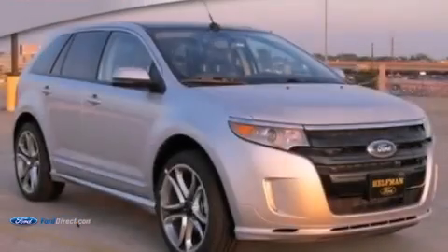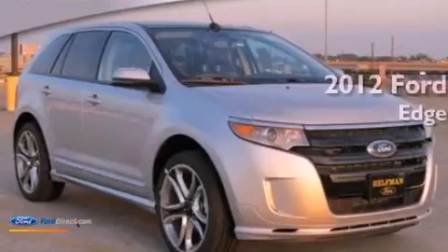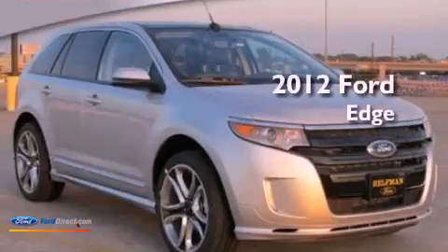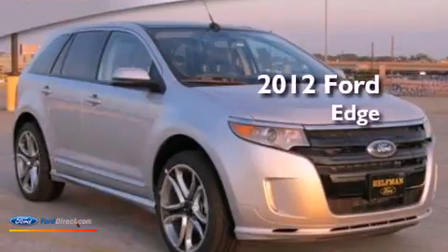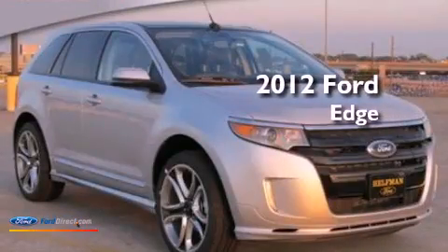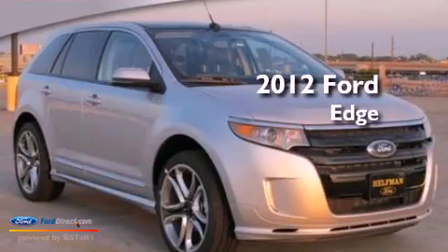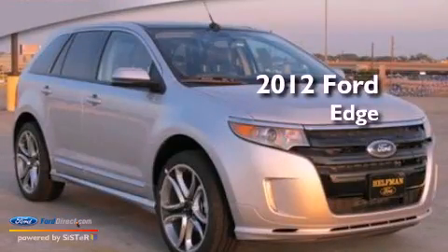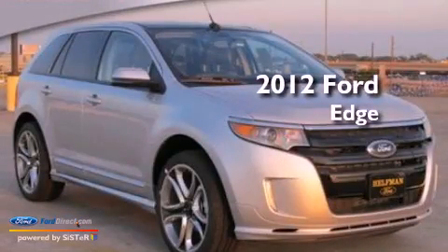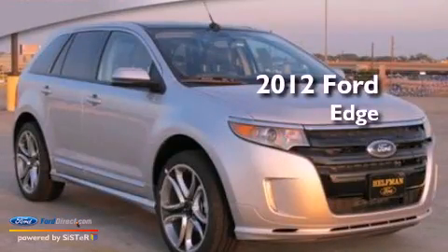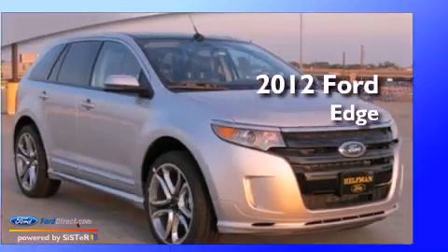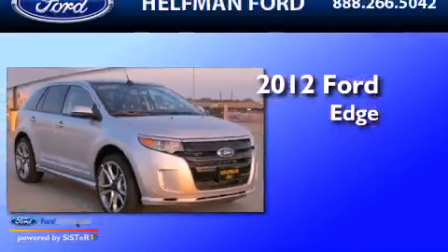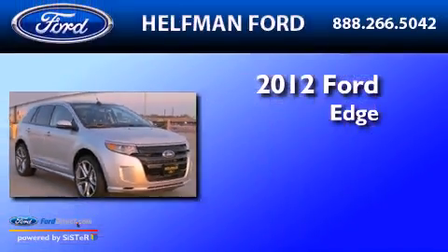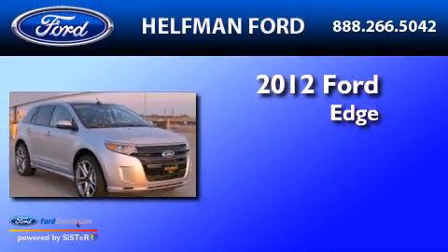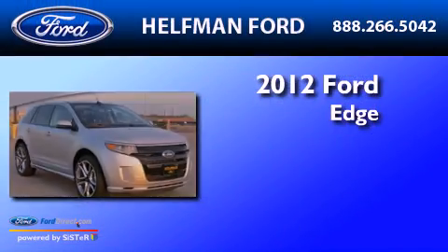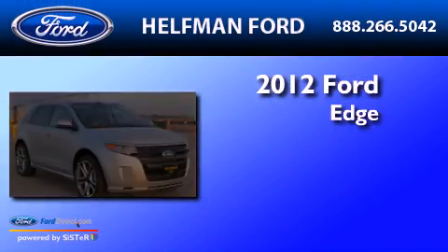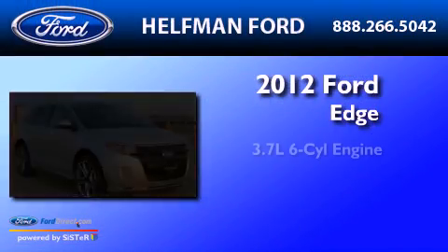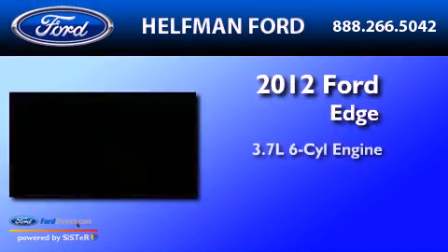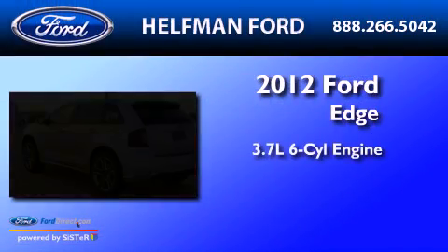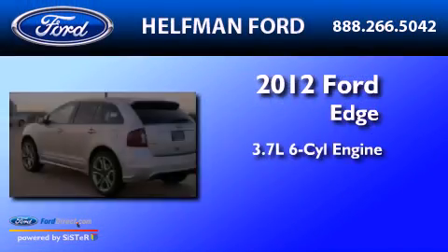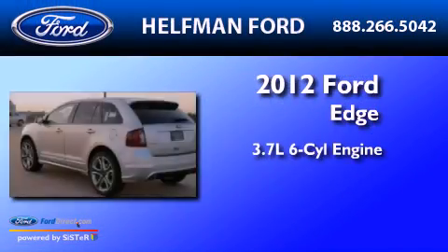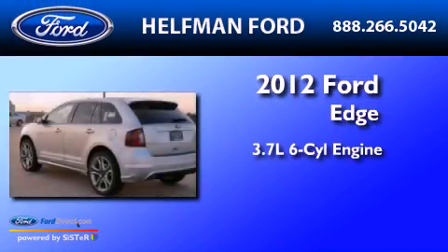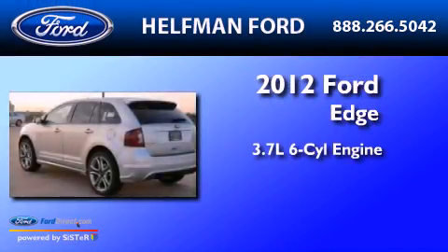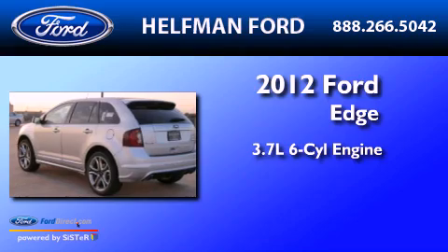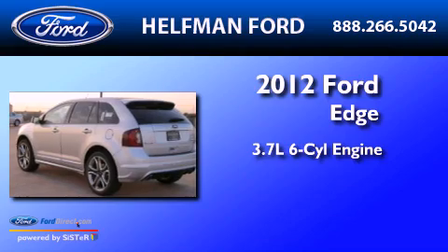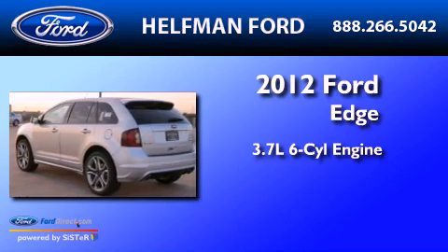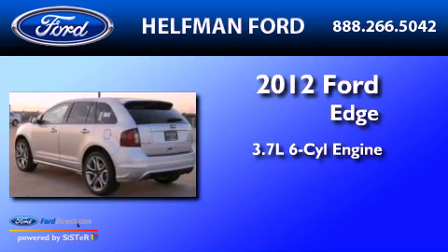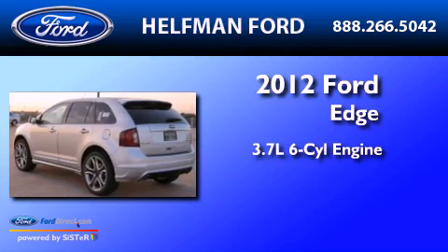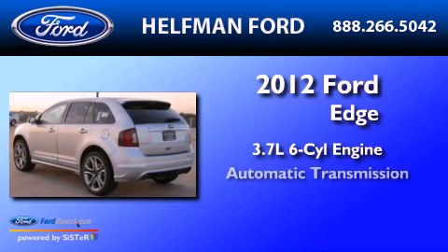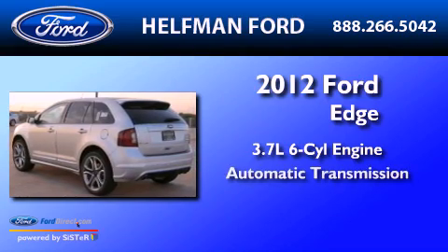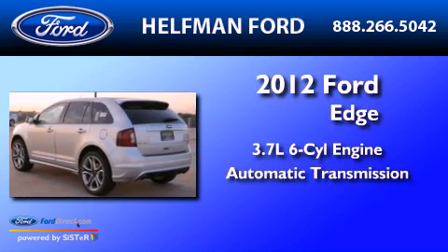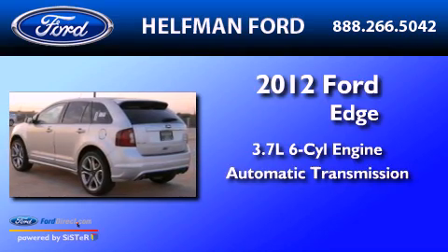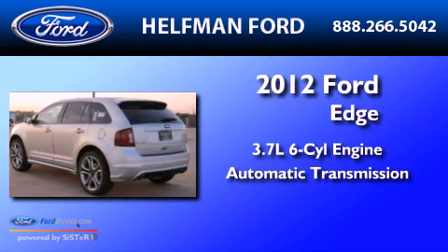This is a 2012 Ford Edge. It has a 3.7-liter six-cylinder engine and an automatic transmission.